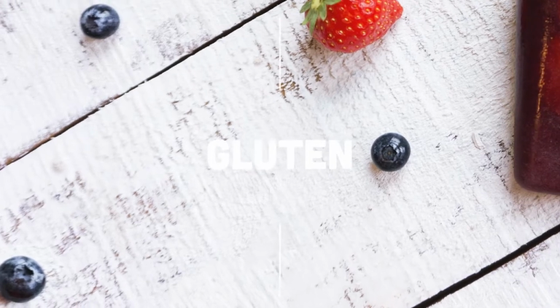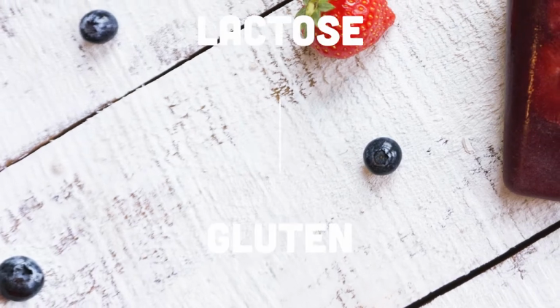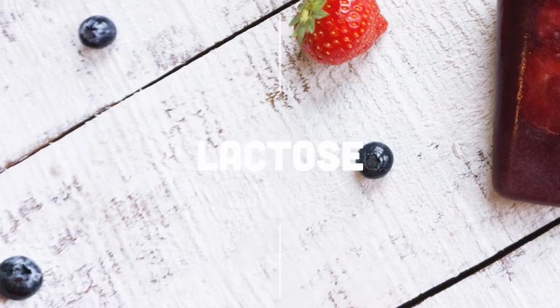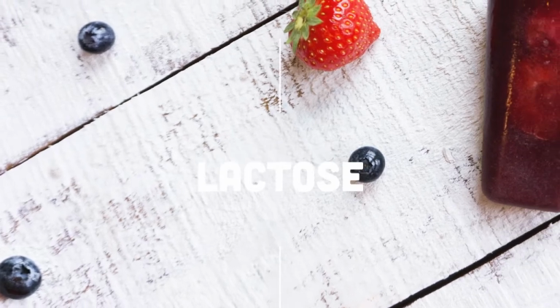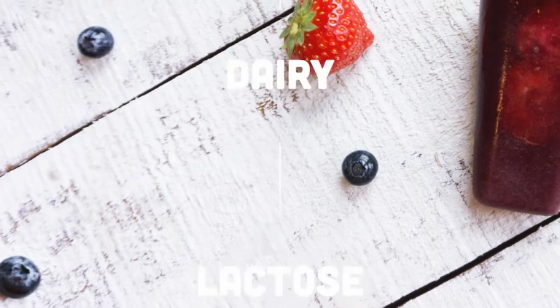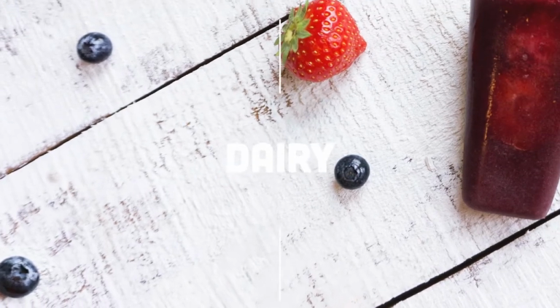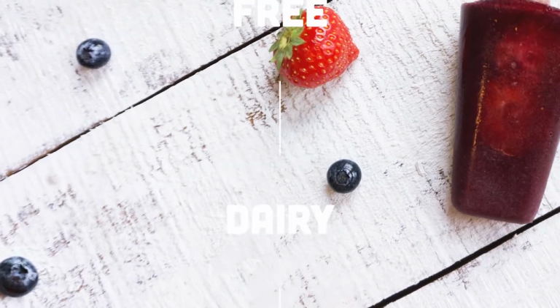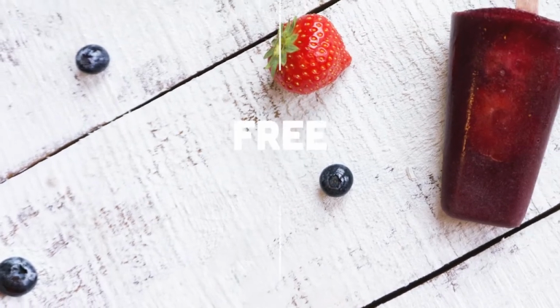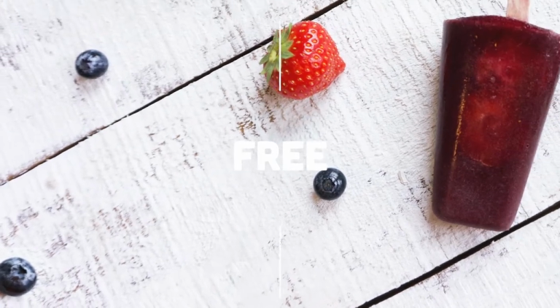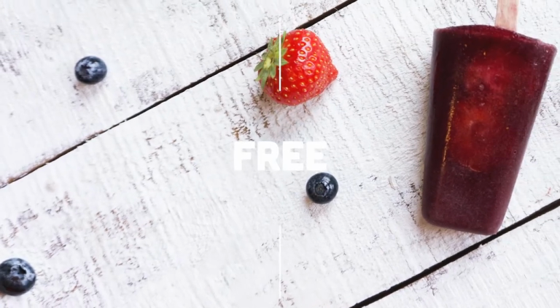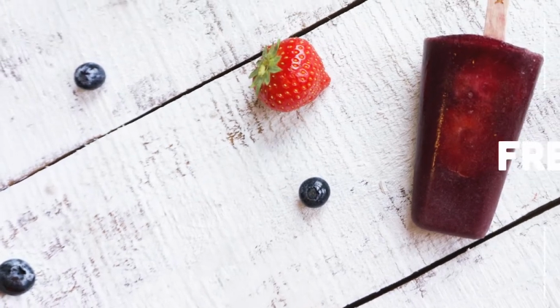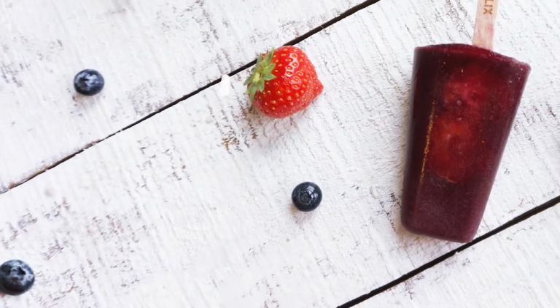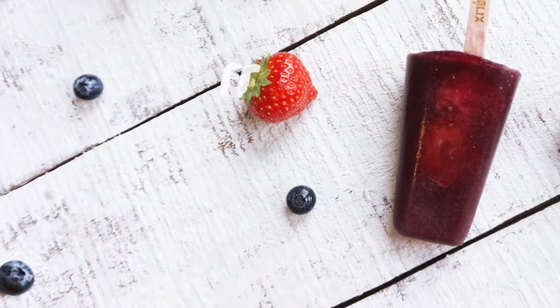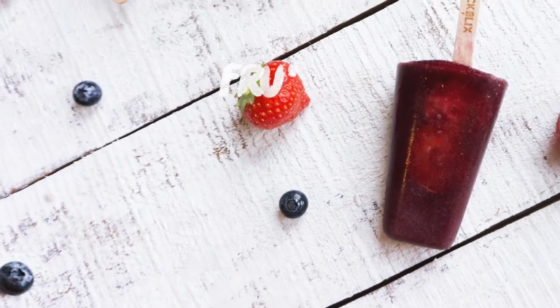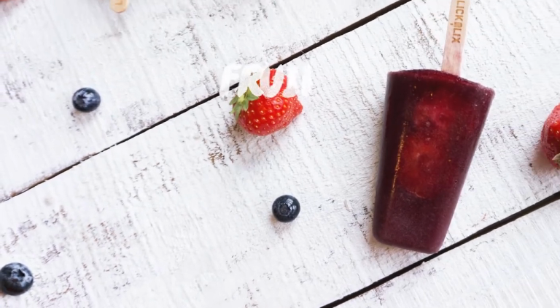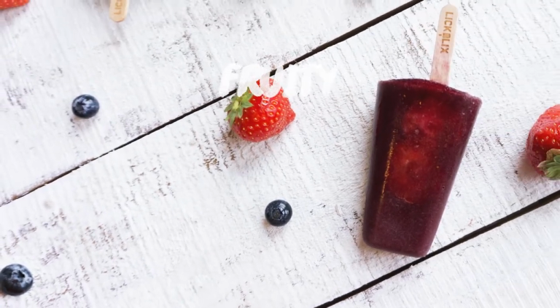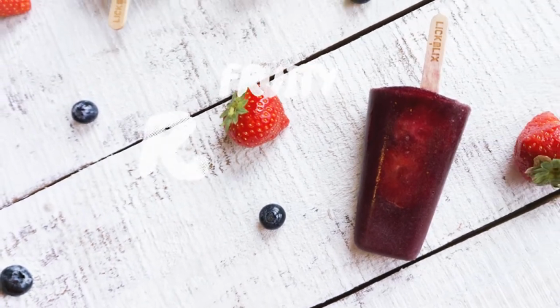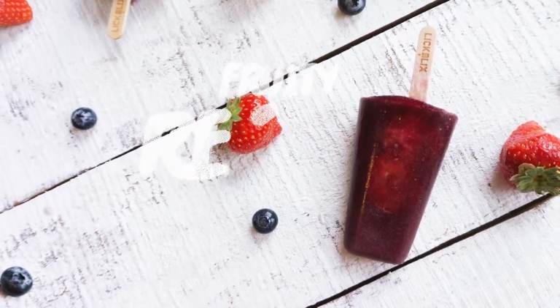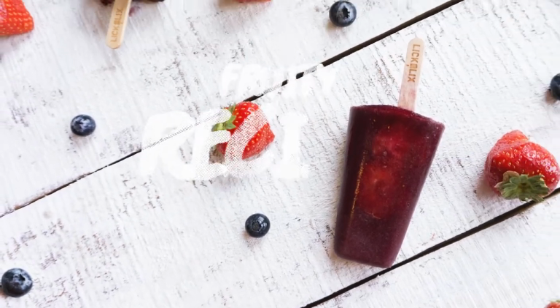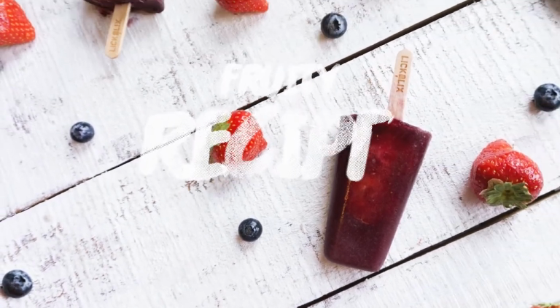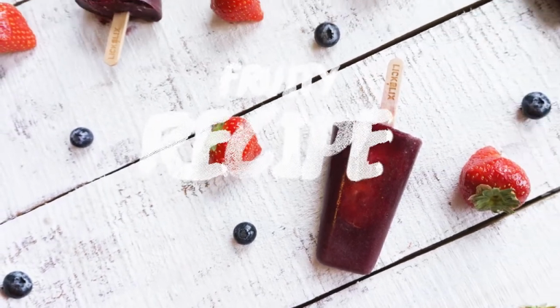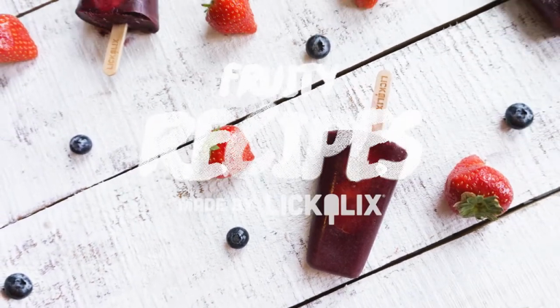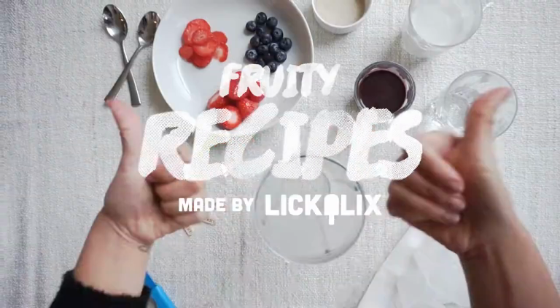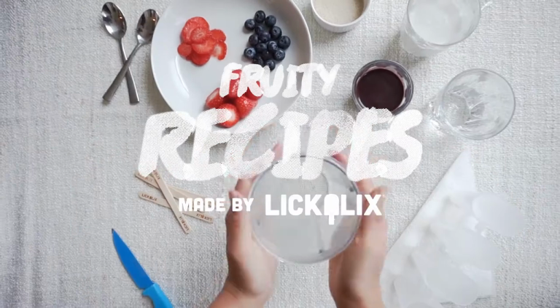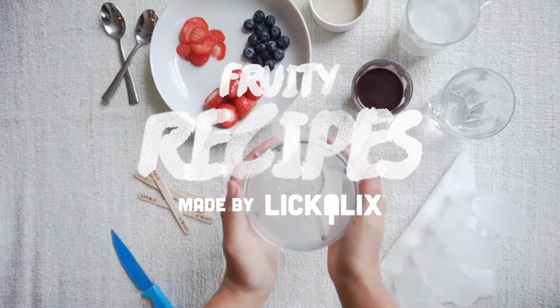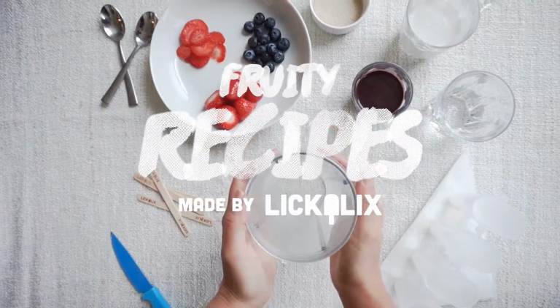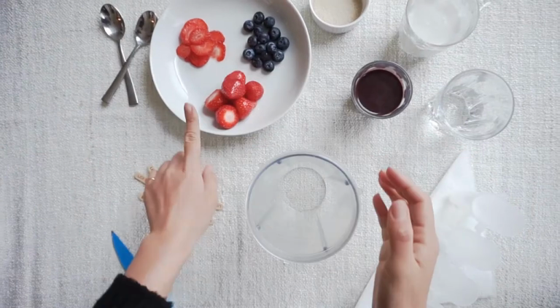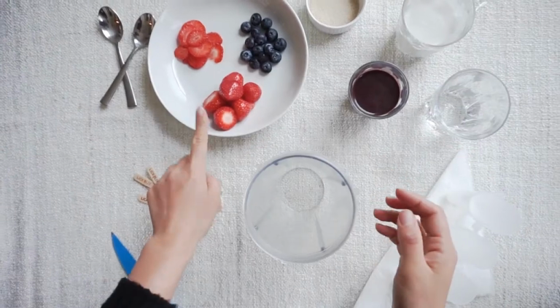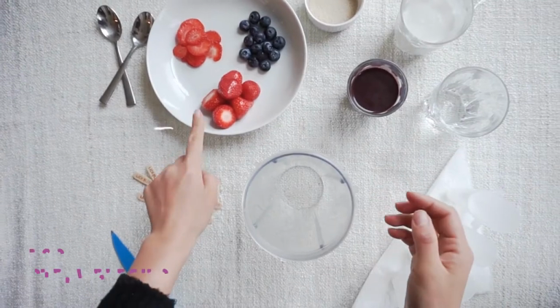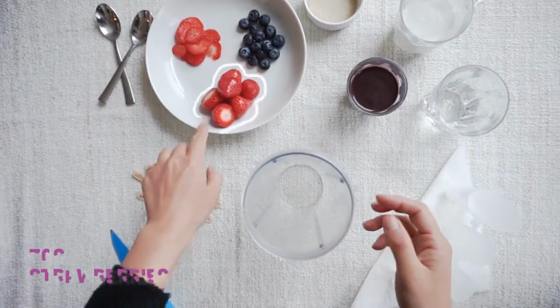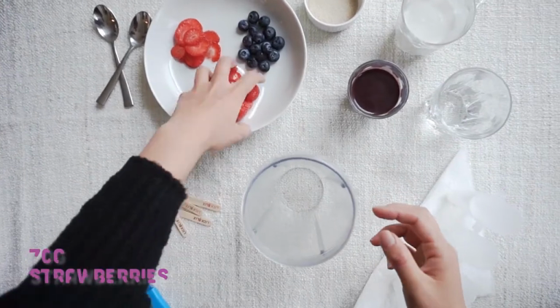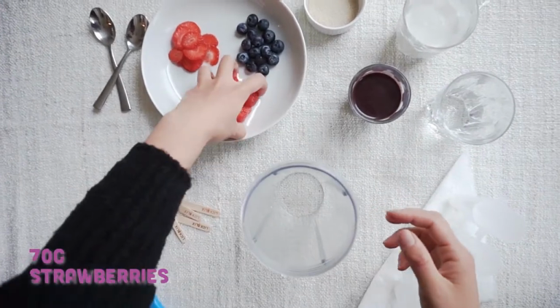Today we're going to show you how to make Acai Antioxidant Booster Lollies. Super simple.